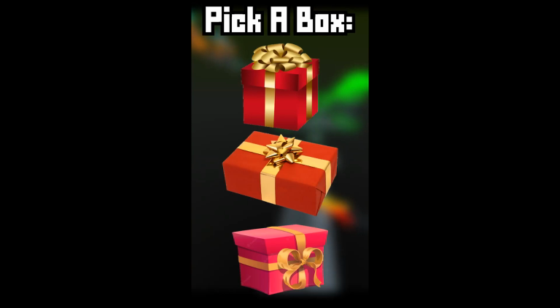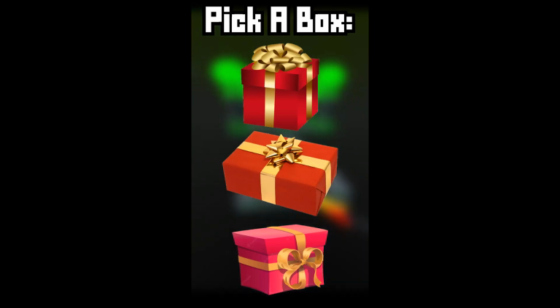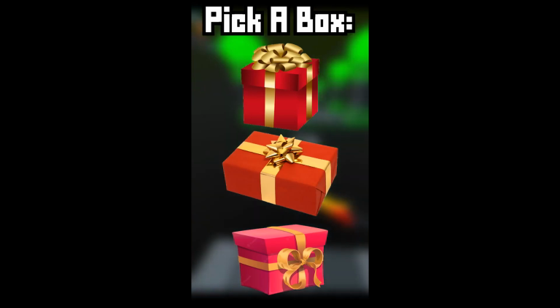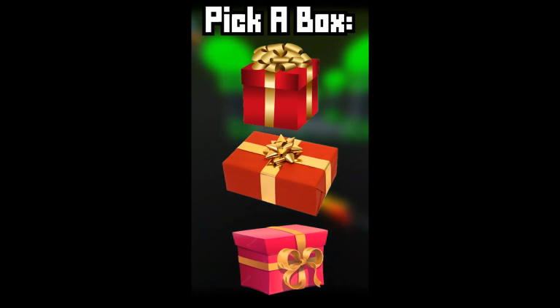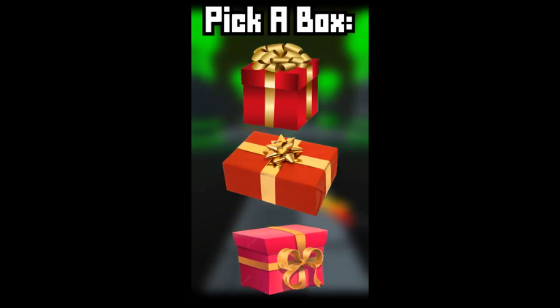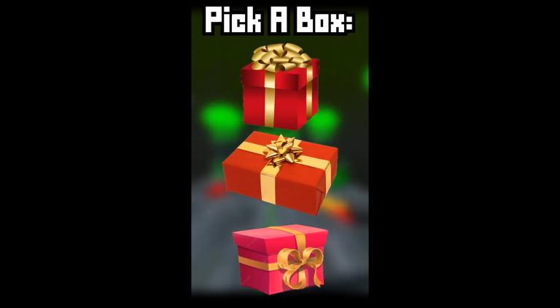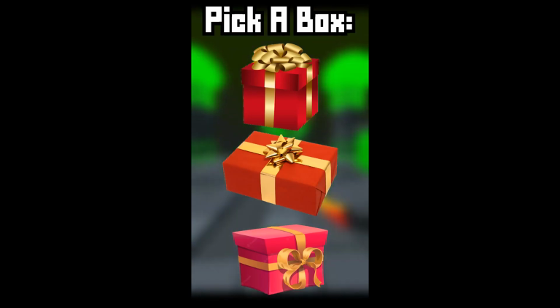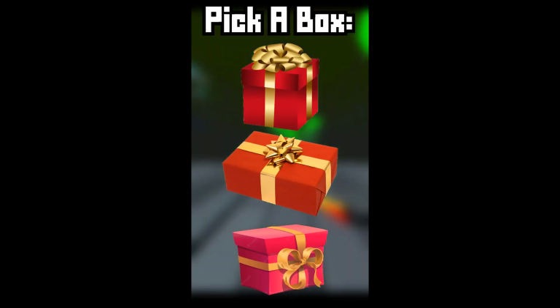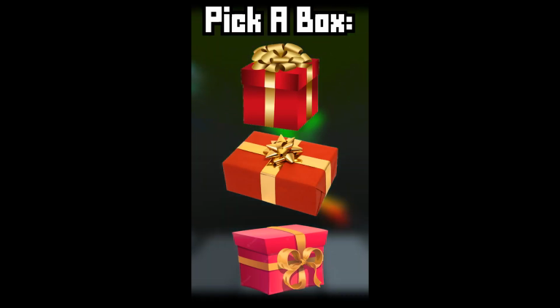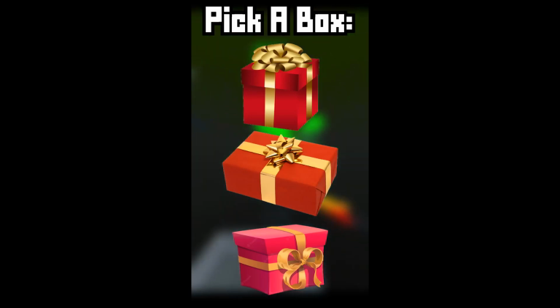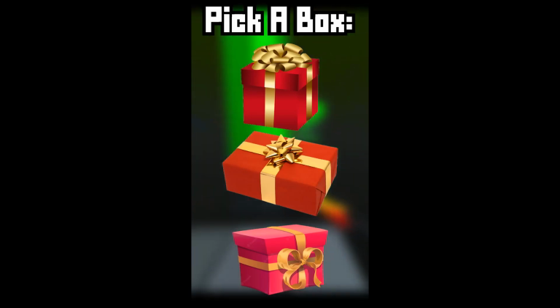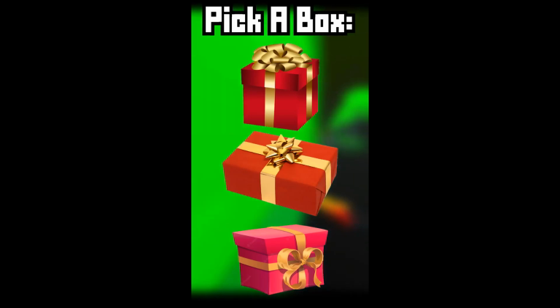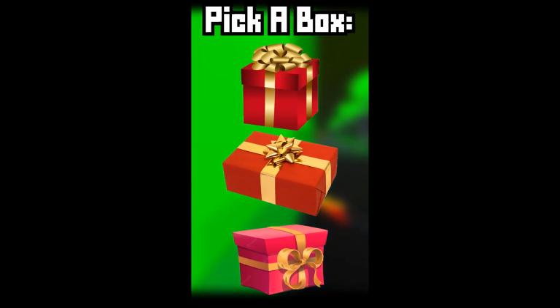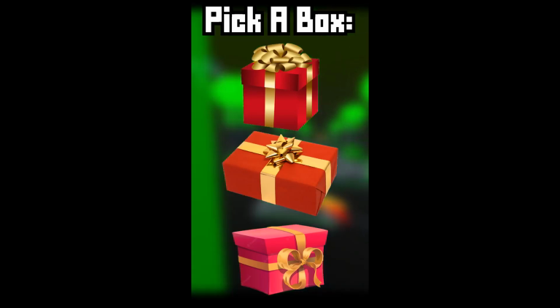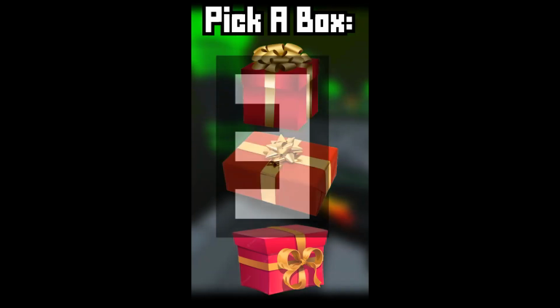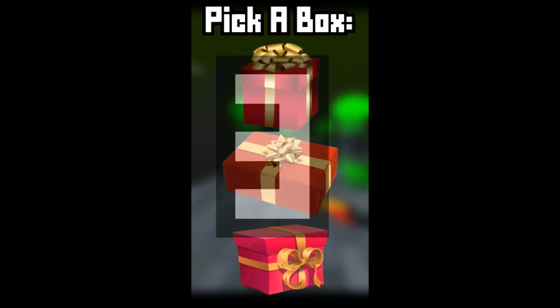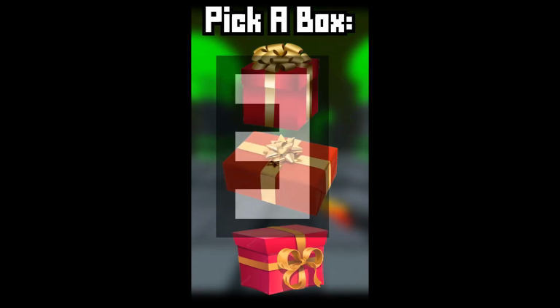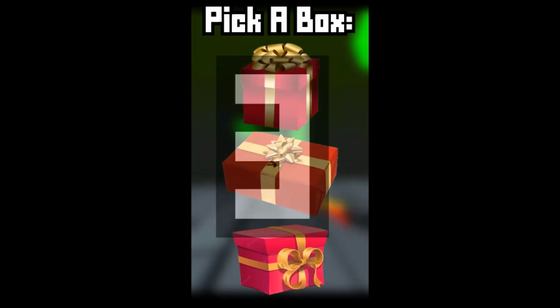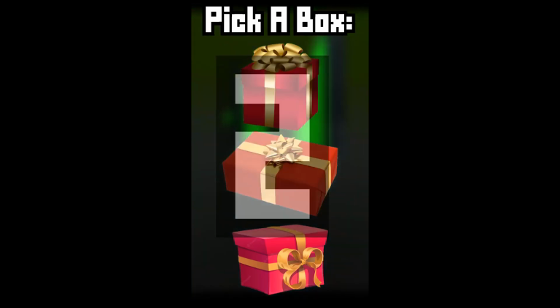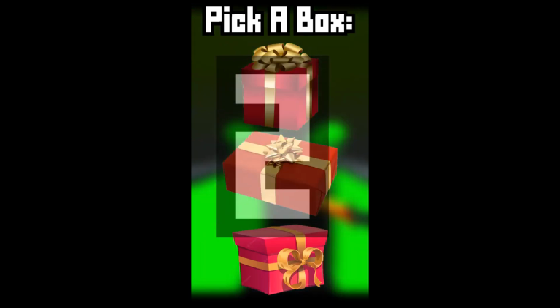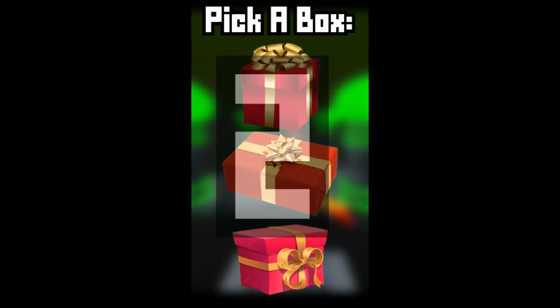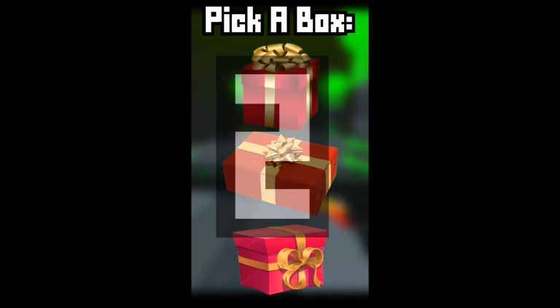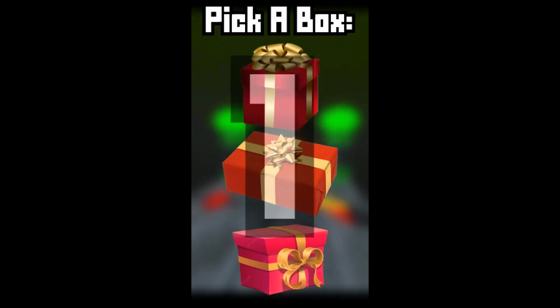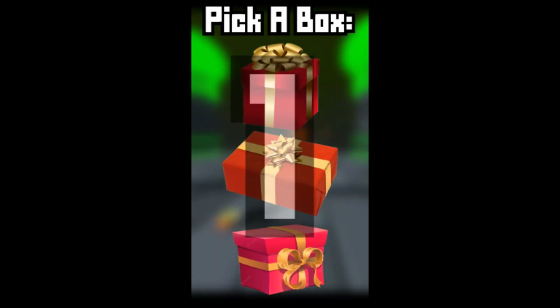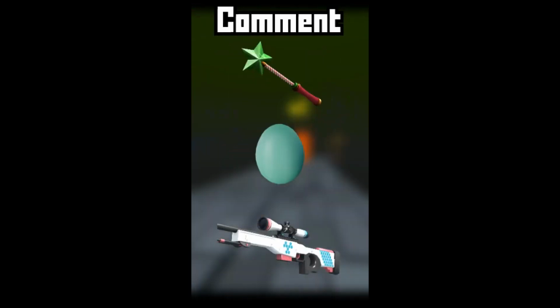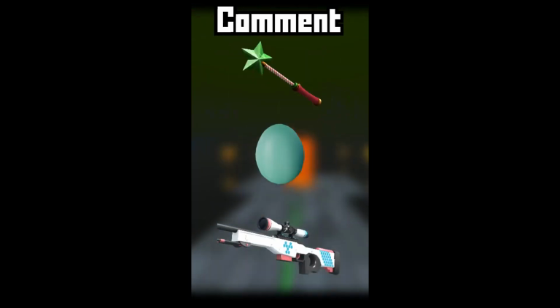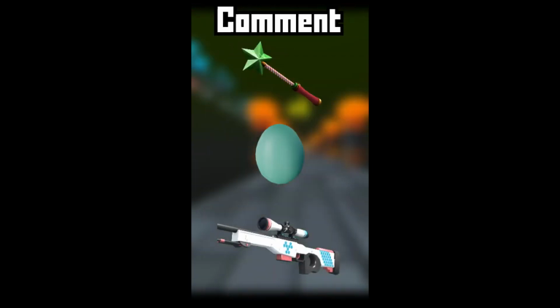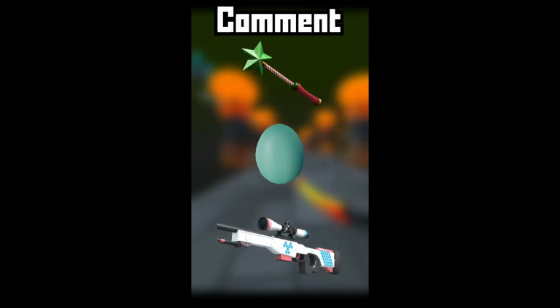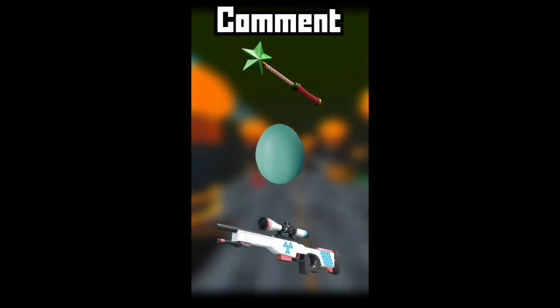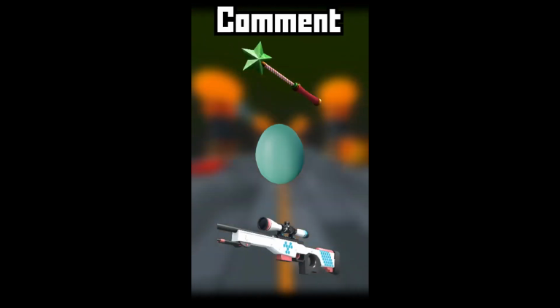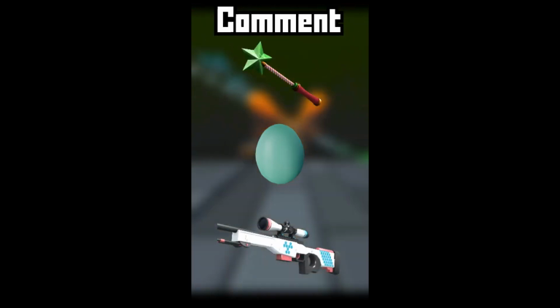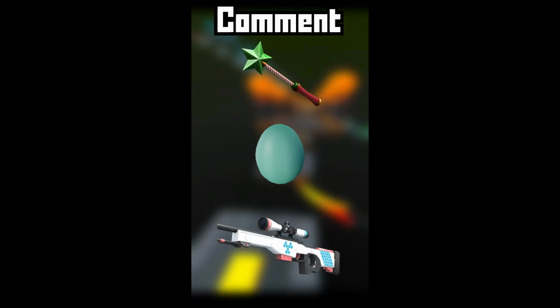Pick a box for your dream skin in Krunker. 3, 2, 1 — comment what you got.